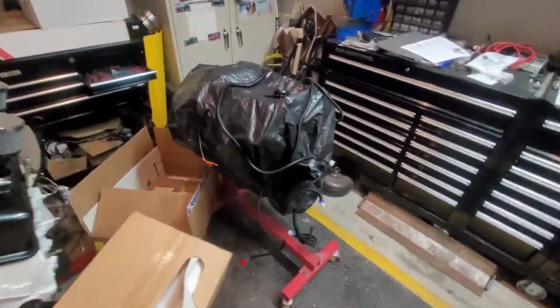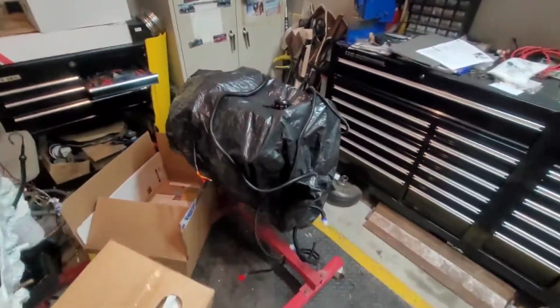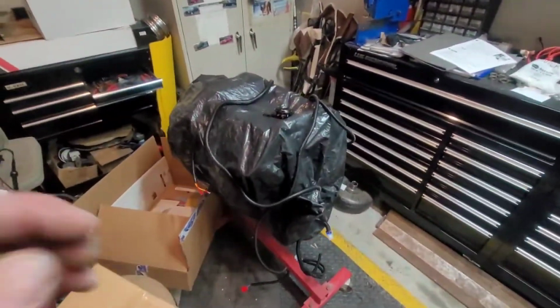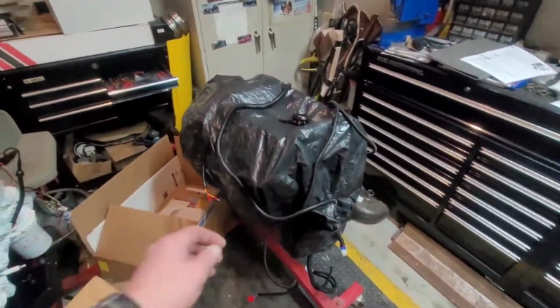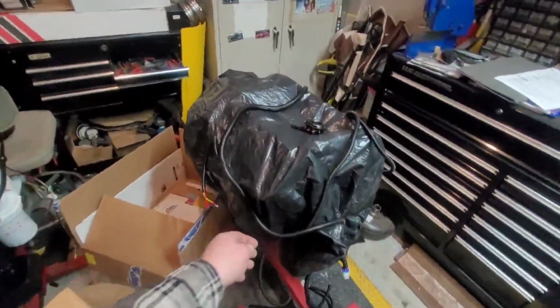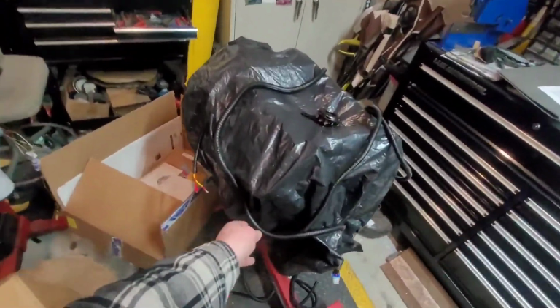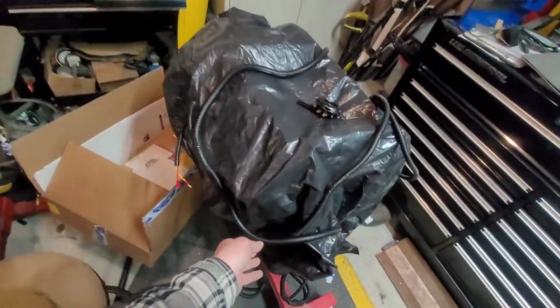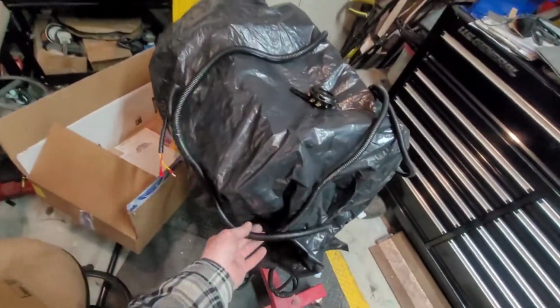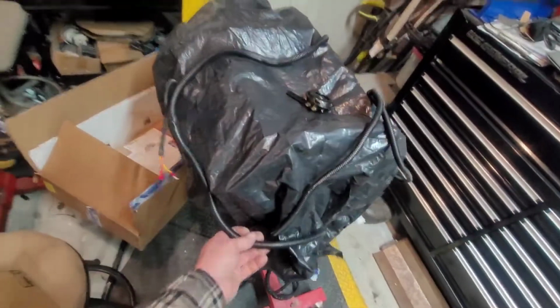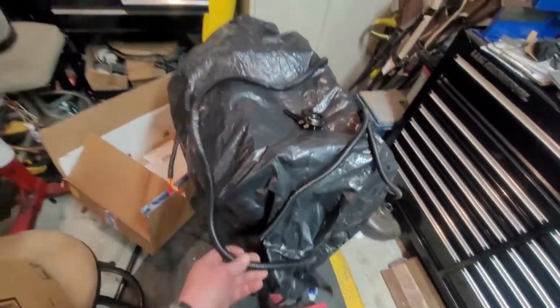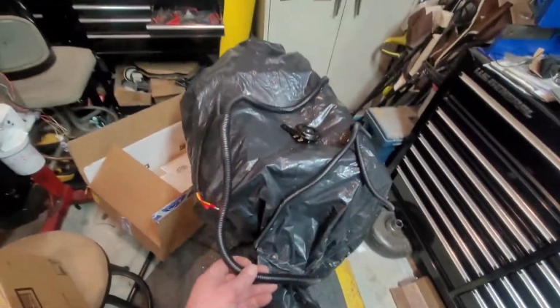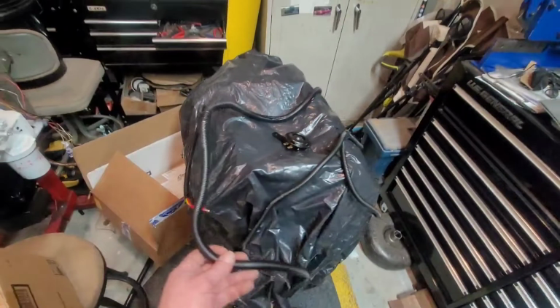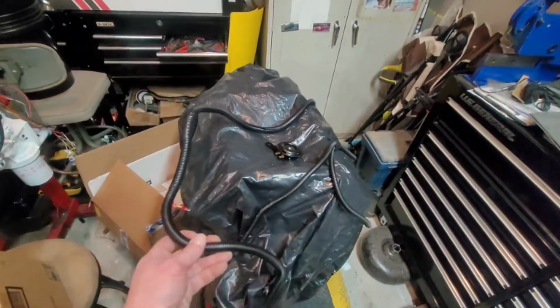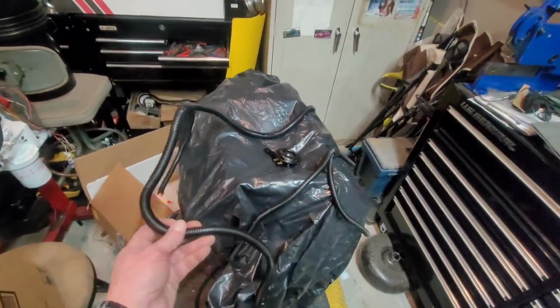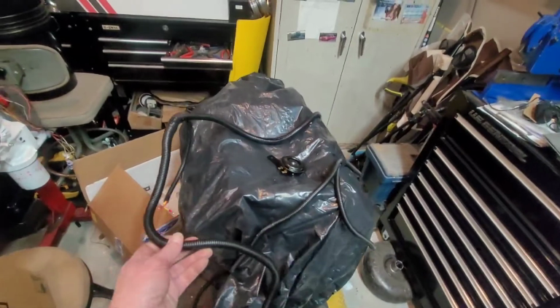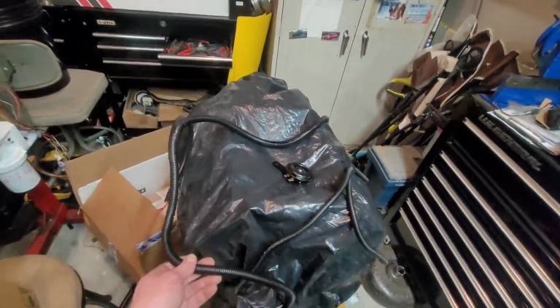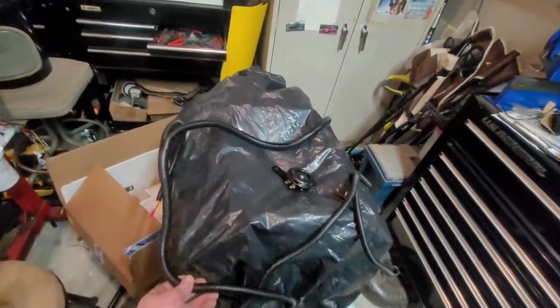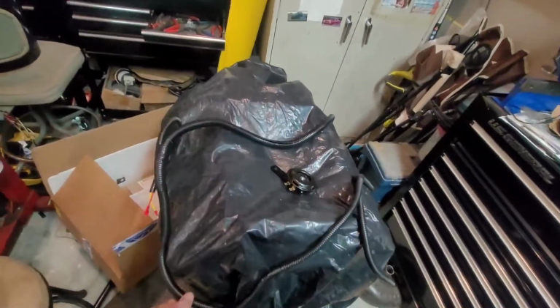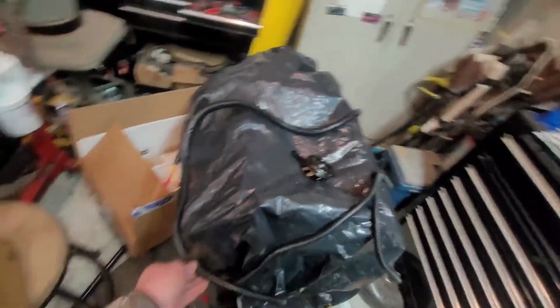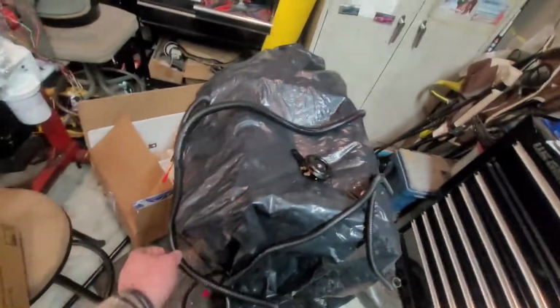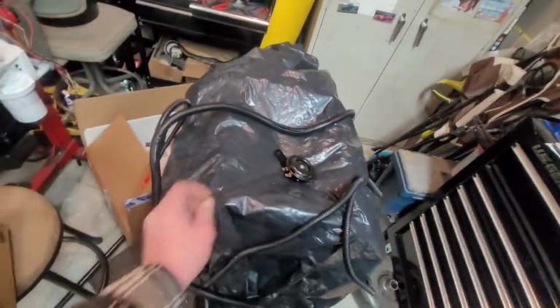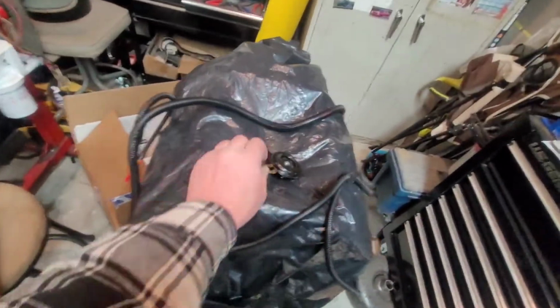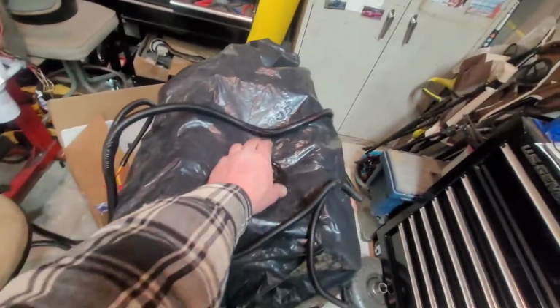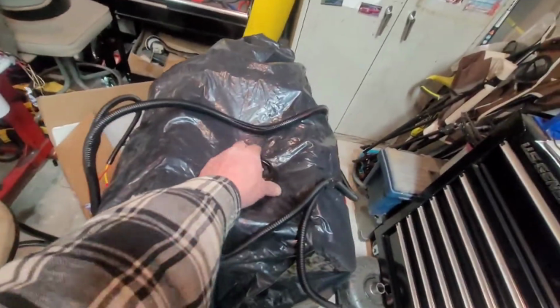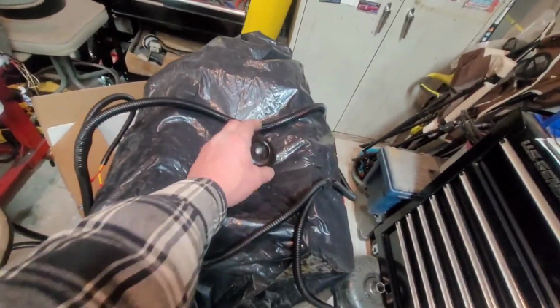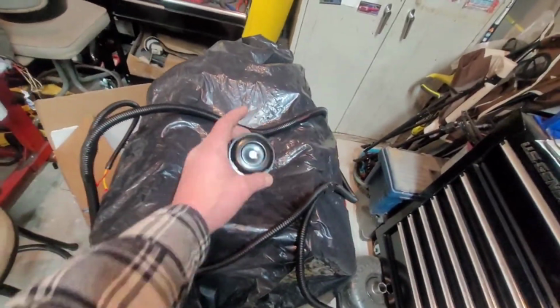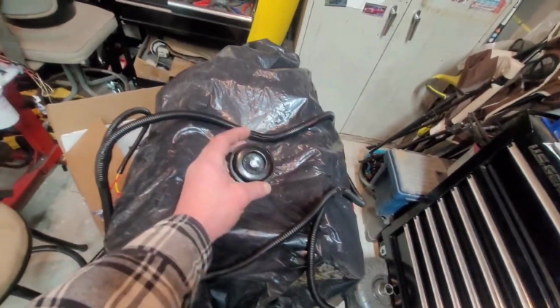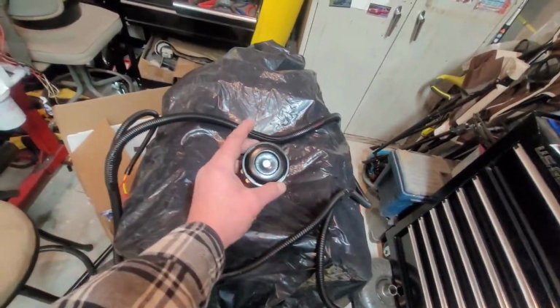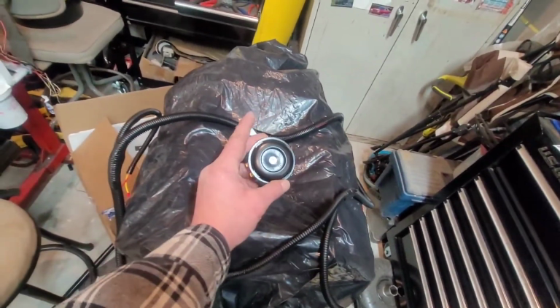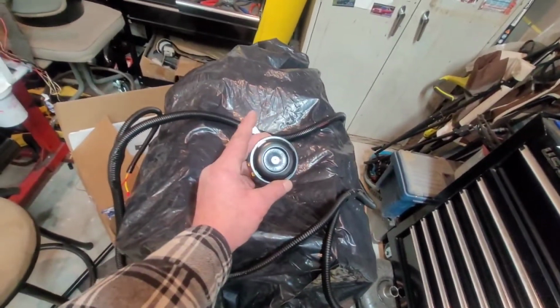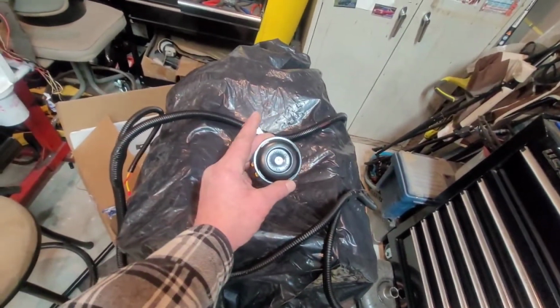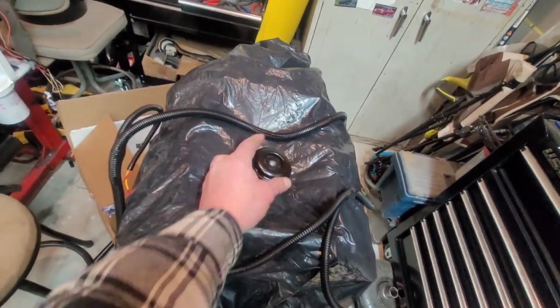I've got this giant wire harness I have to run — don't mind my pit bull.